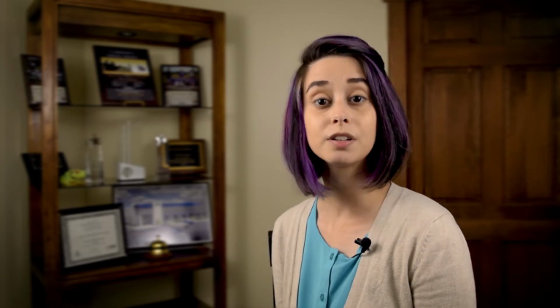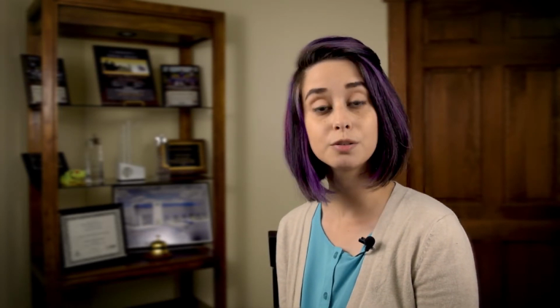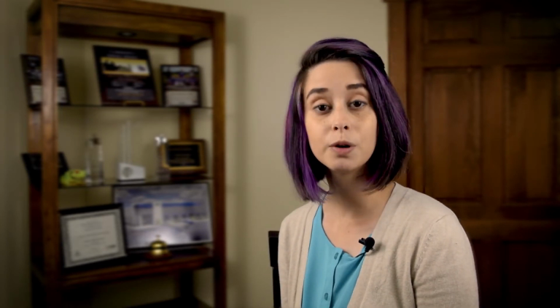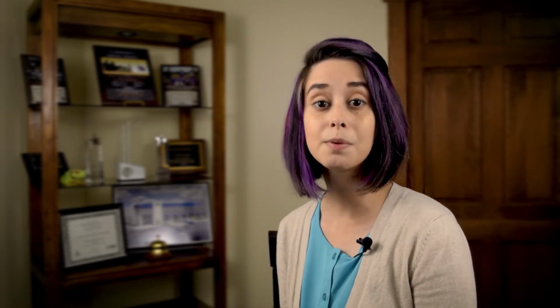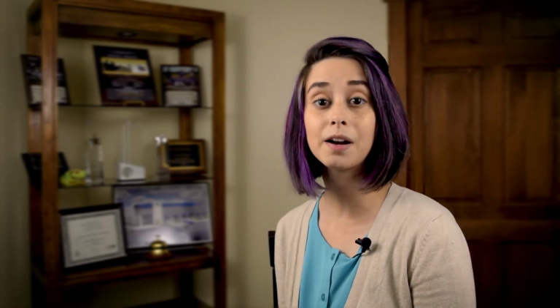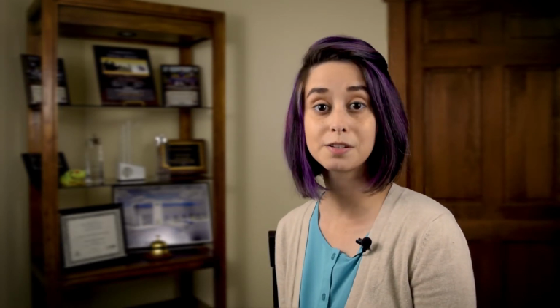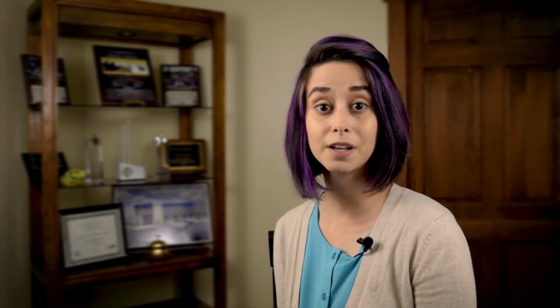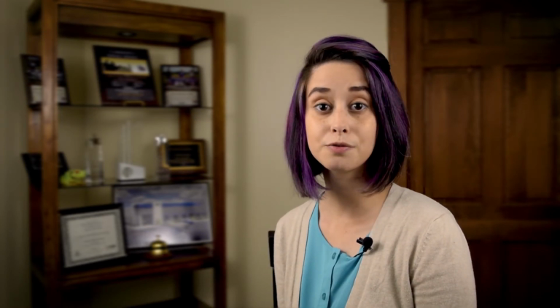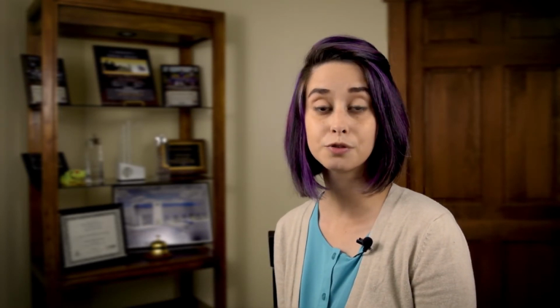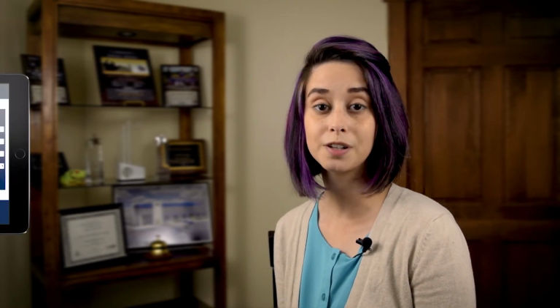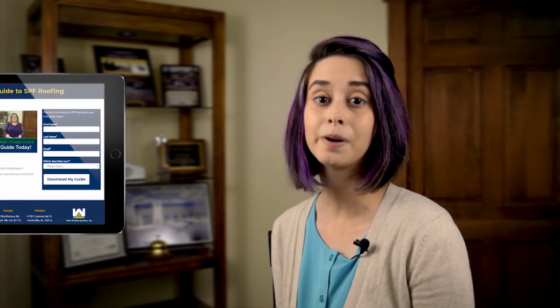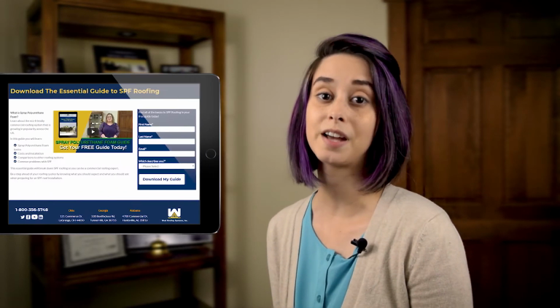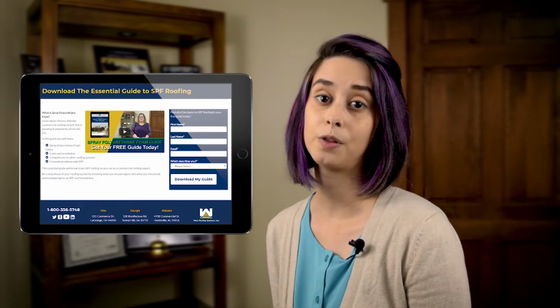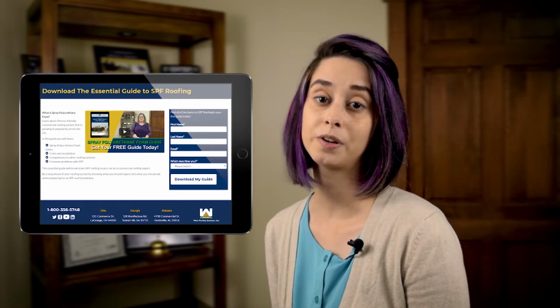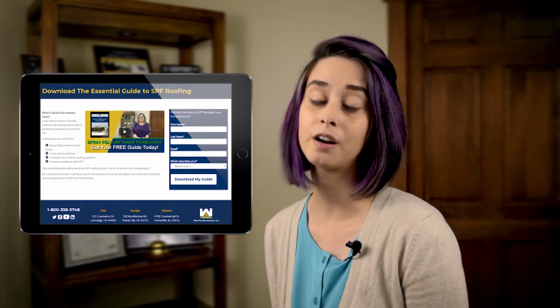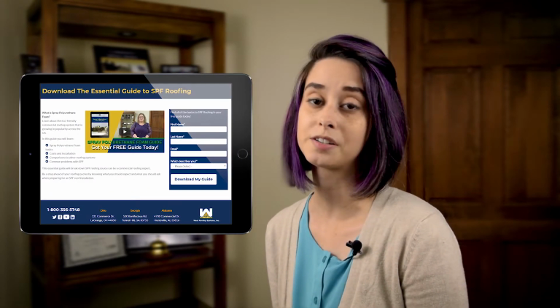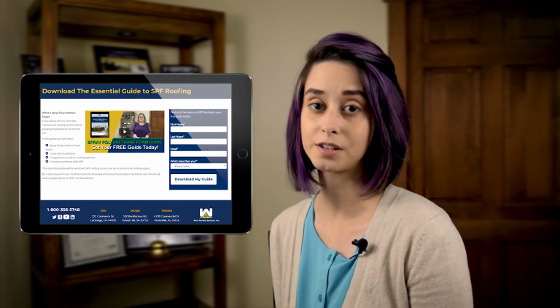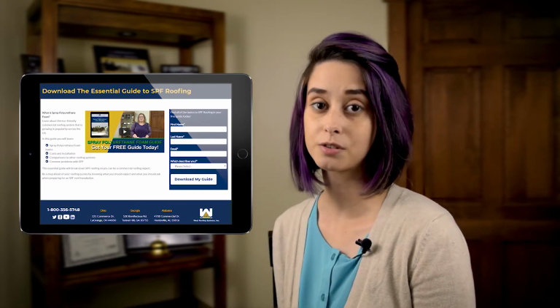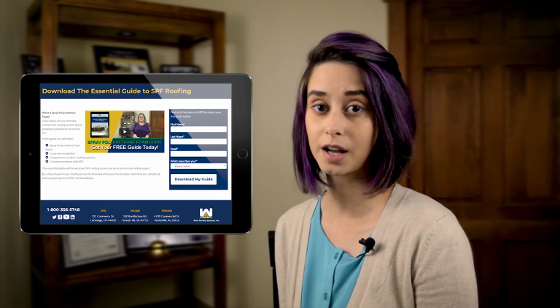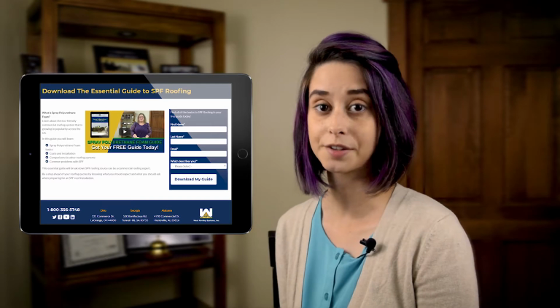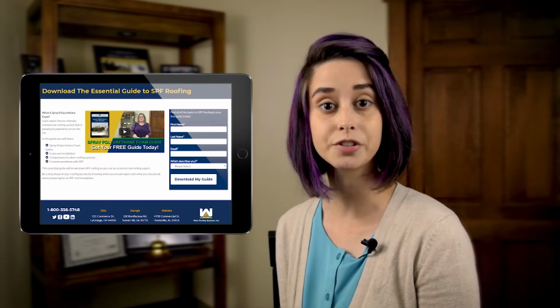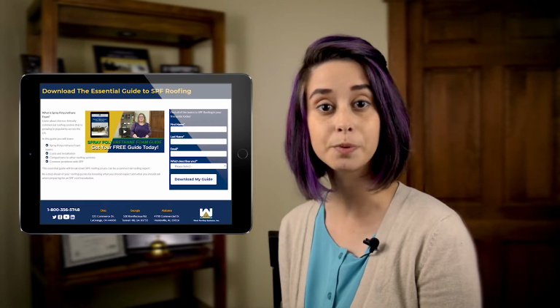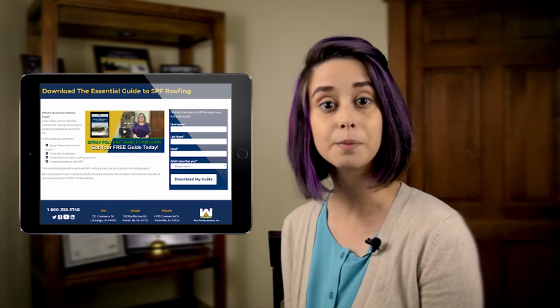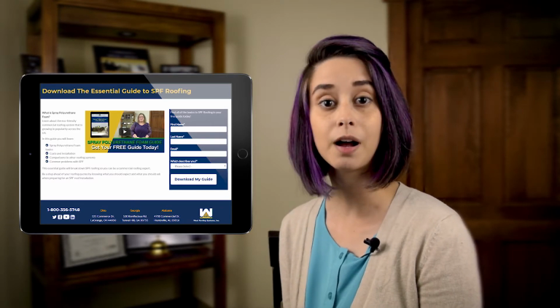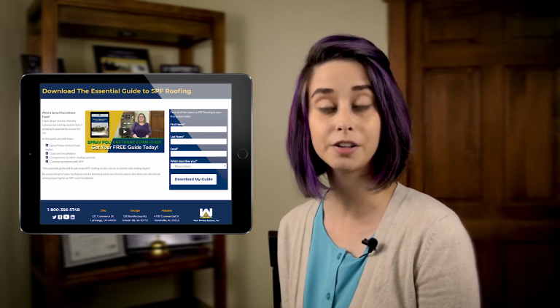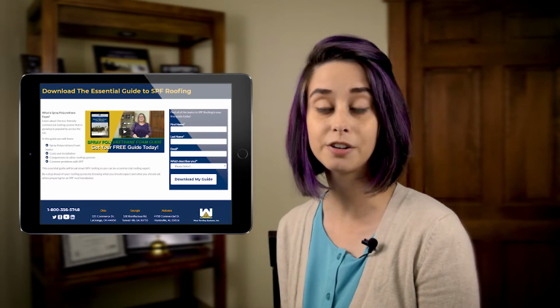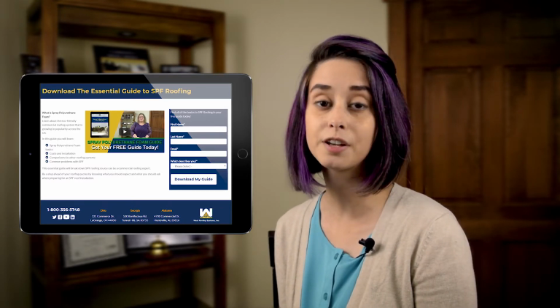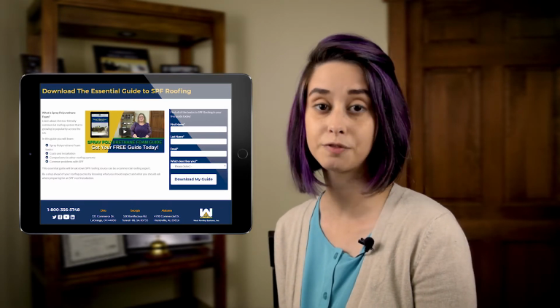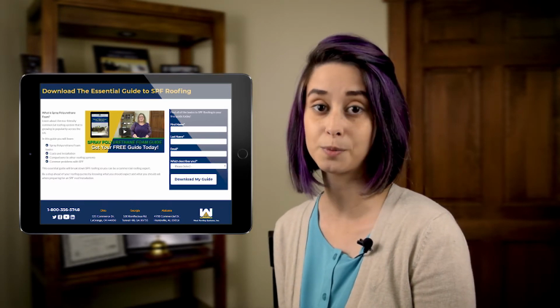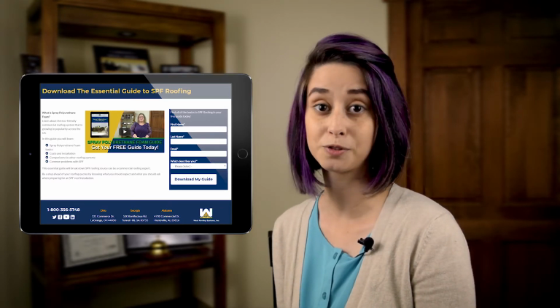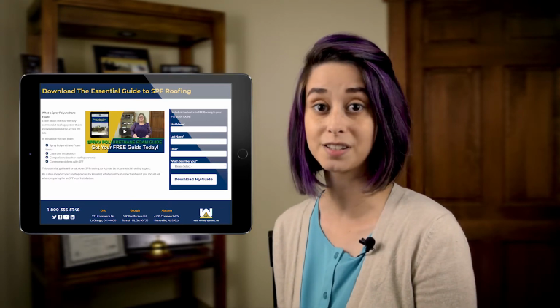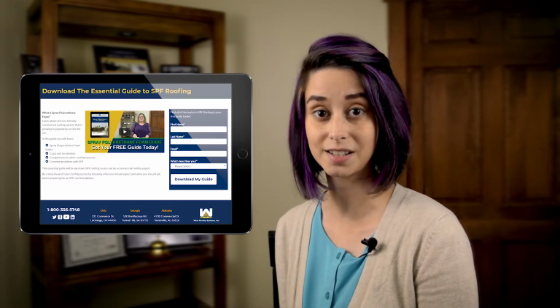You can learn more about R-Value on our website, and you can learn more about SPF roofing by downloading our Essential Guide to Spray Polyurethane Foam Roofing today.